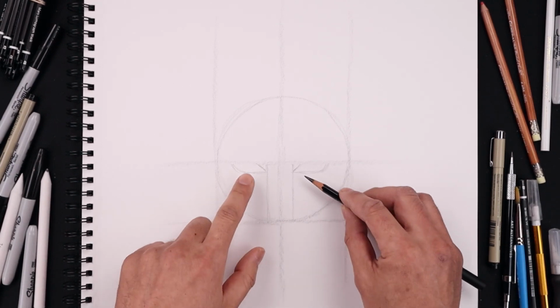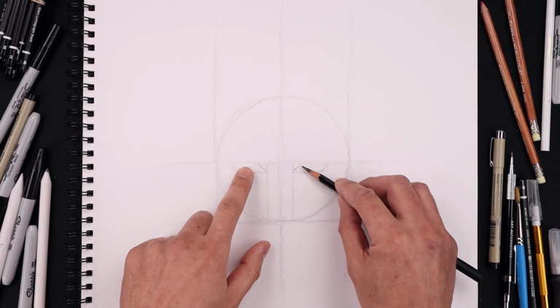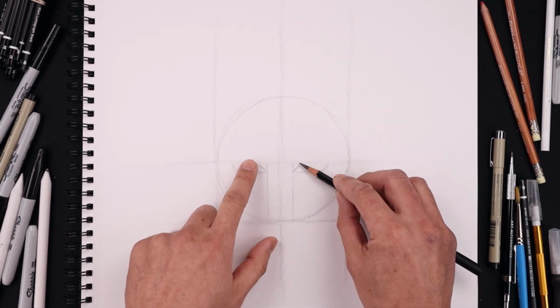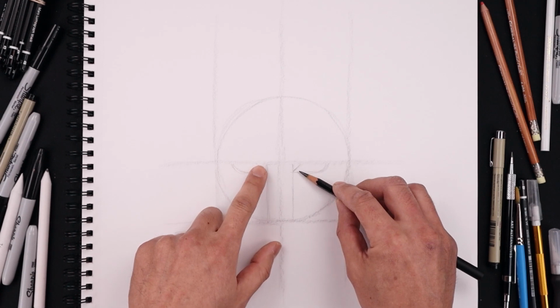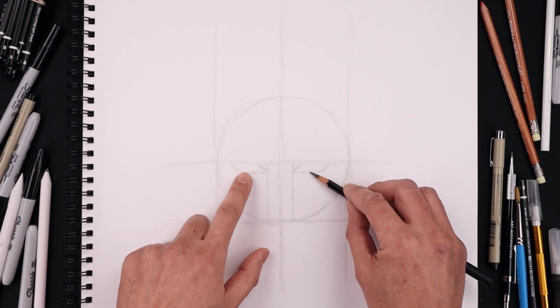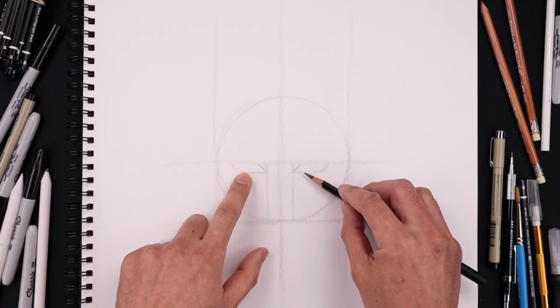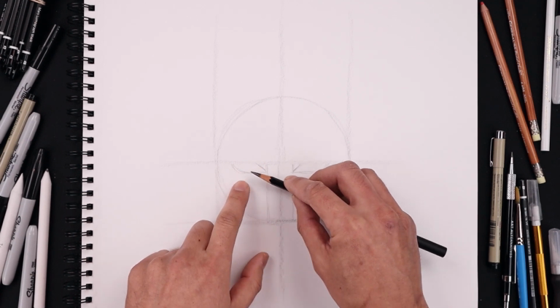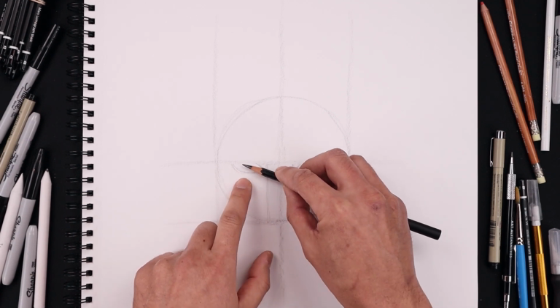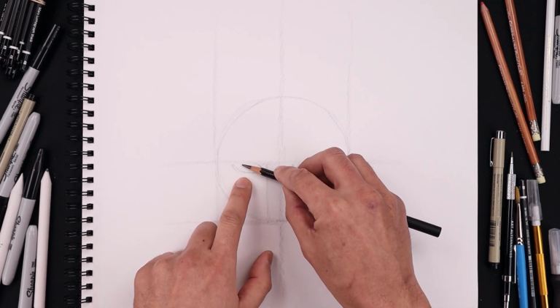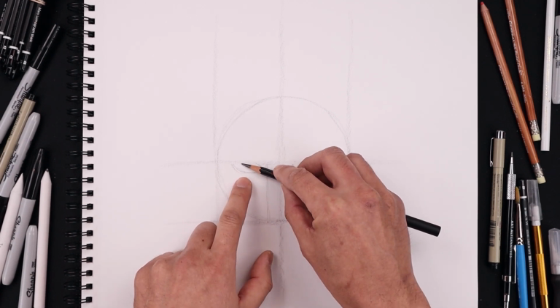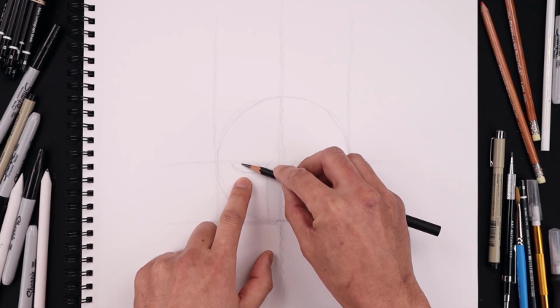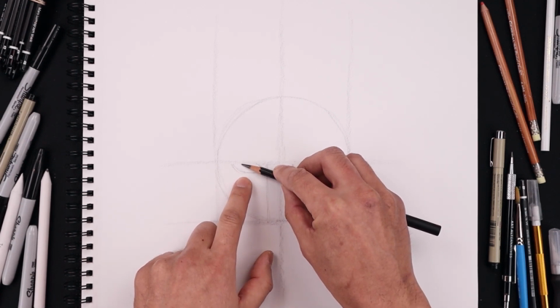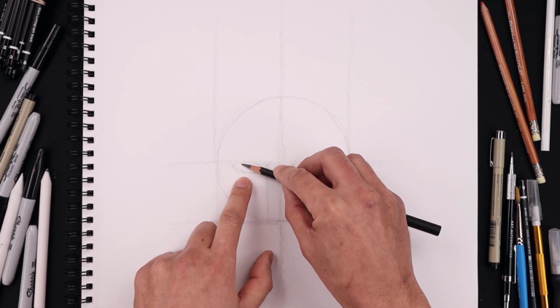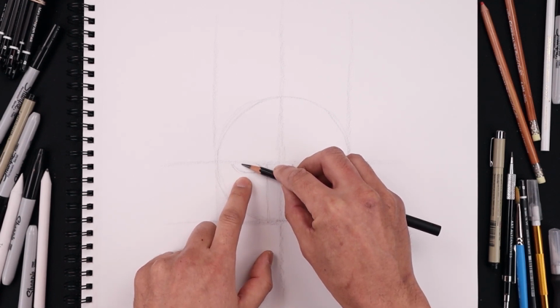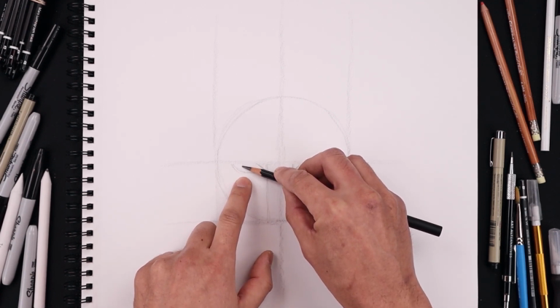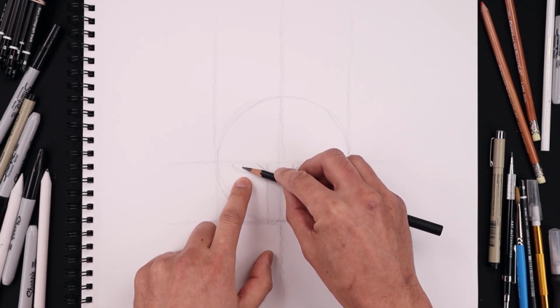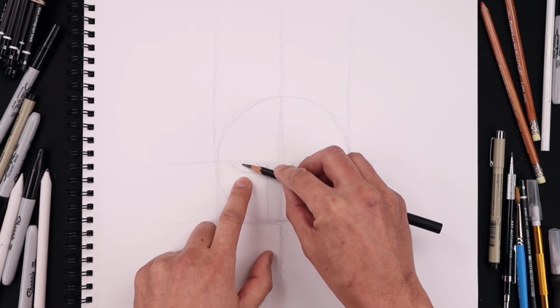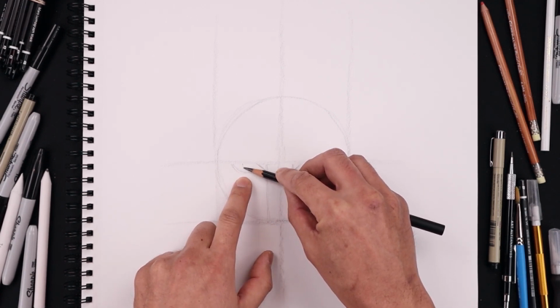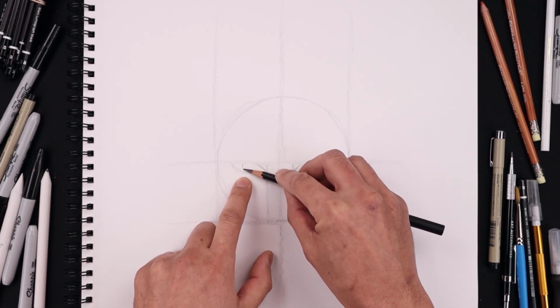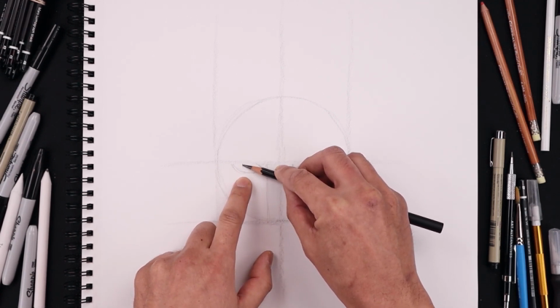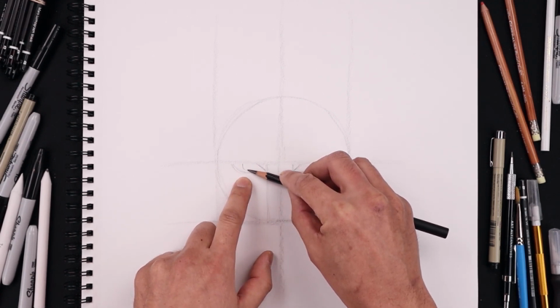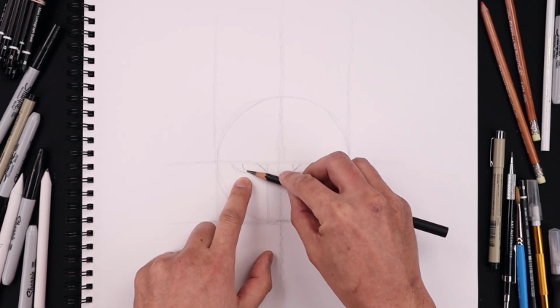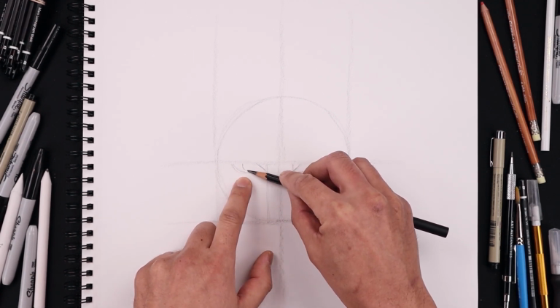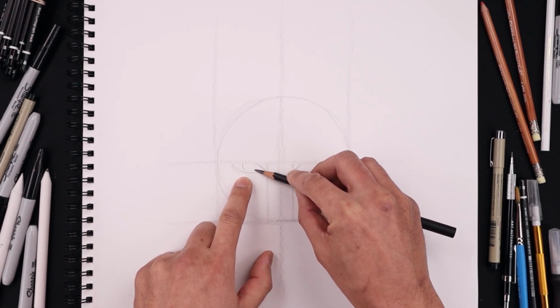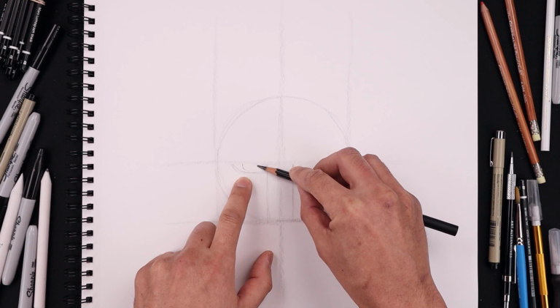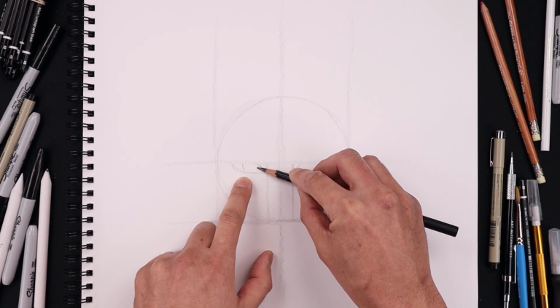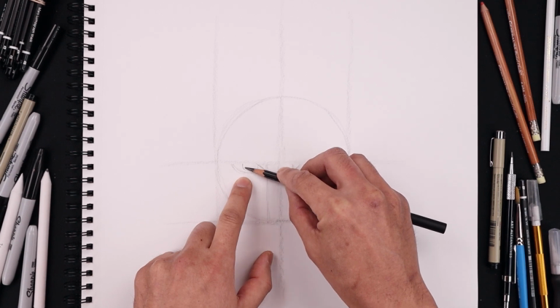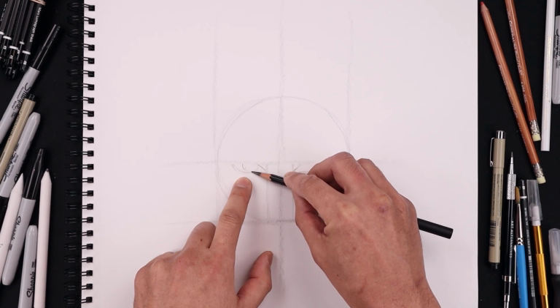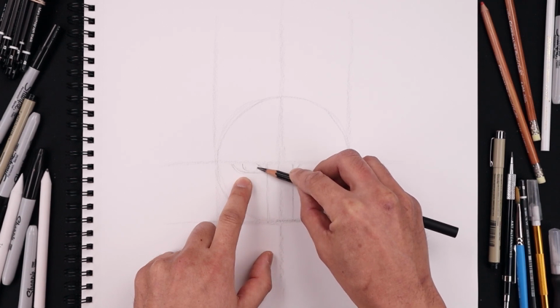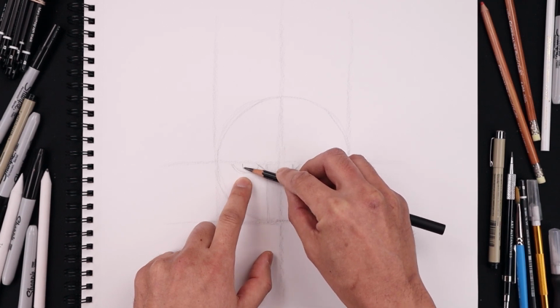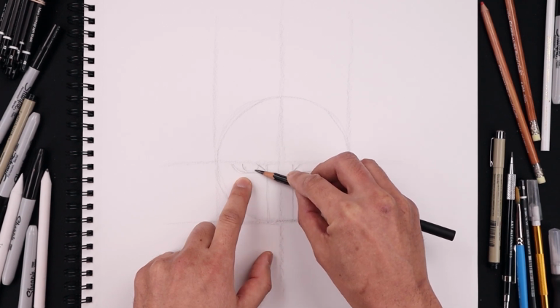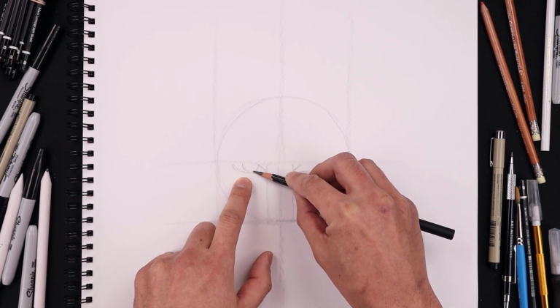Now I'm going to tuck the pupils in underneath the eyelid. Starting over on the left, draw a half circle coming down and bending that up on the inside.